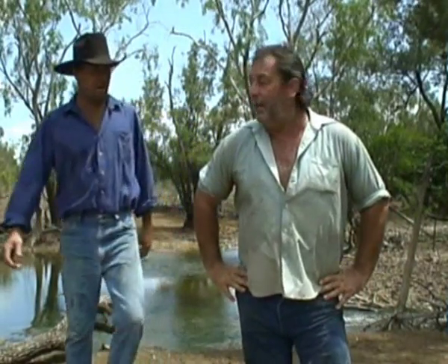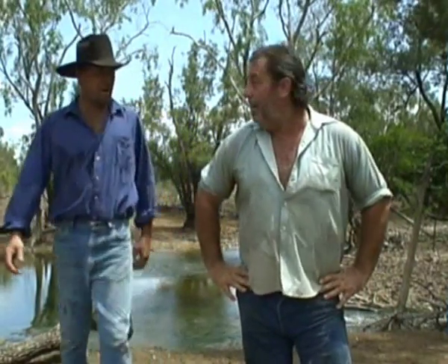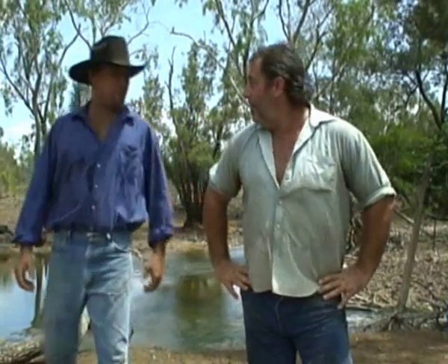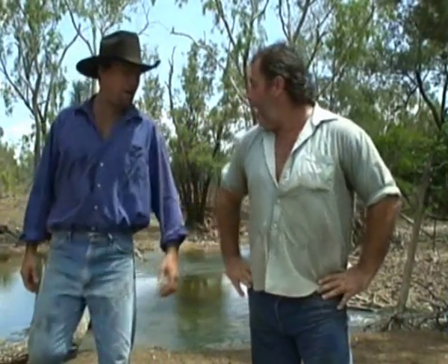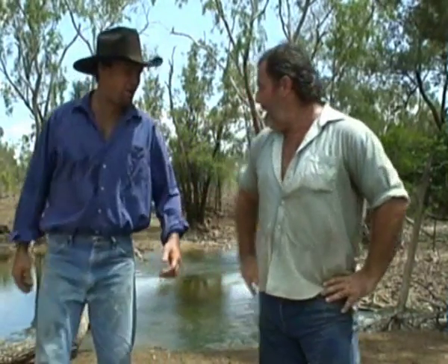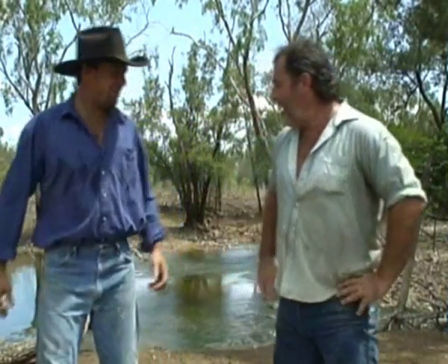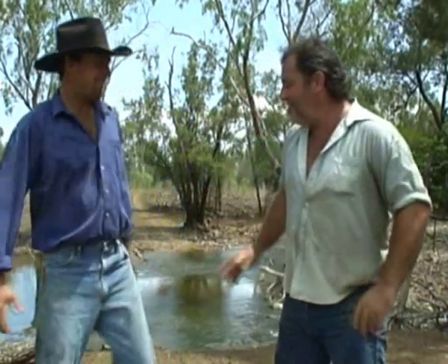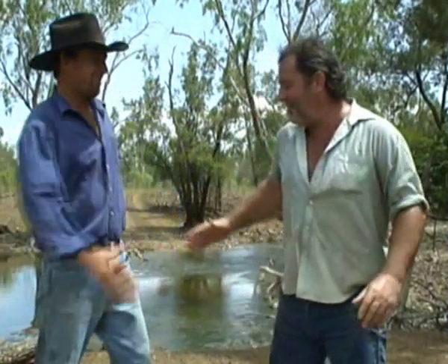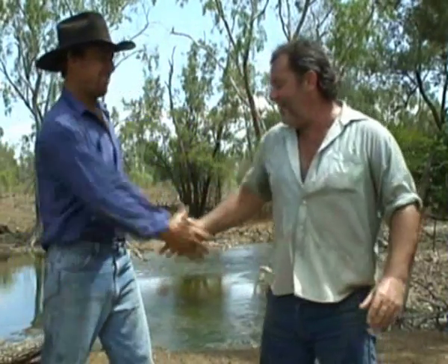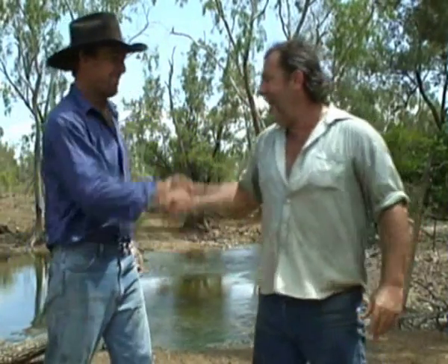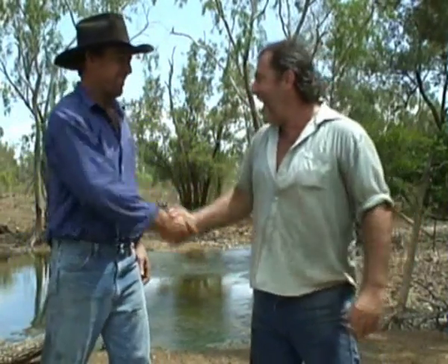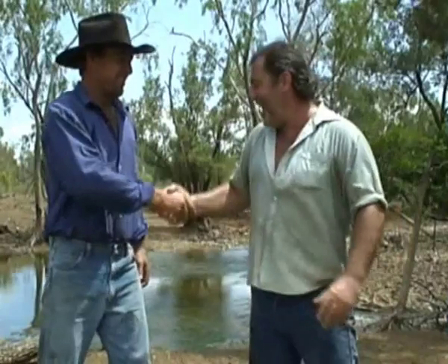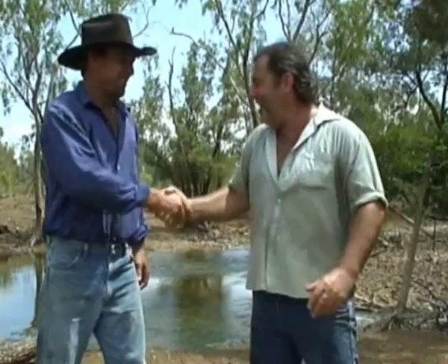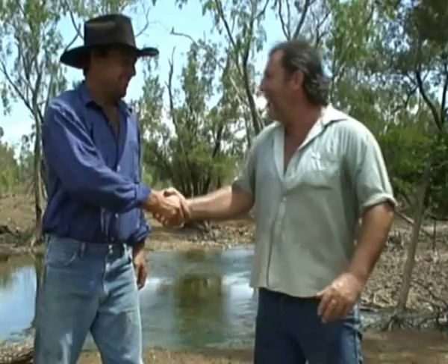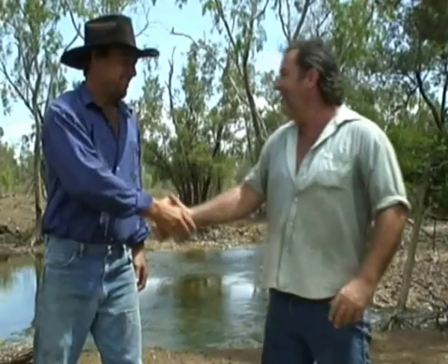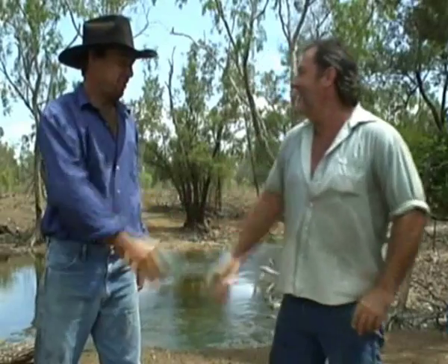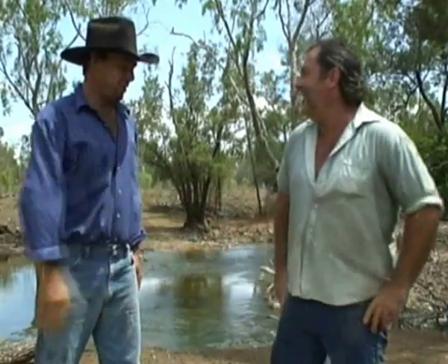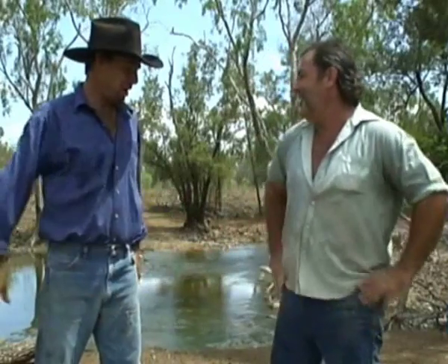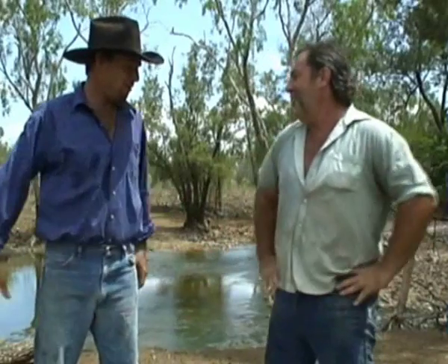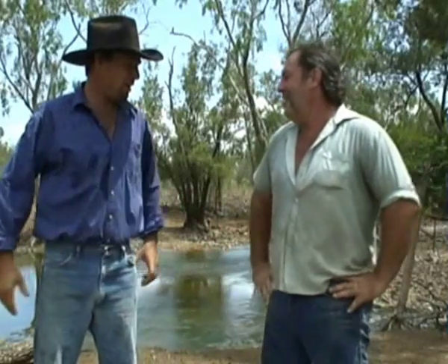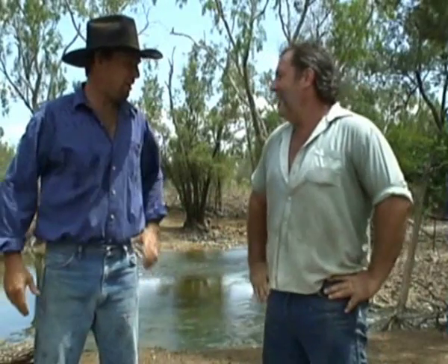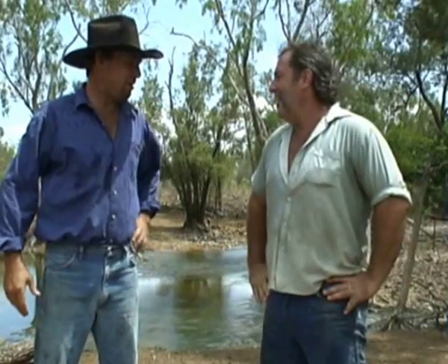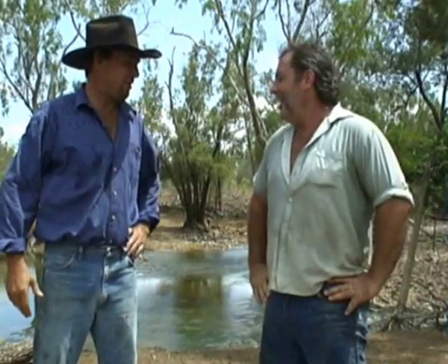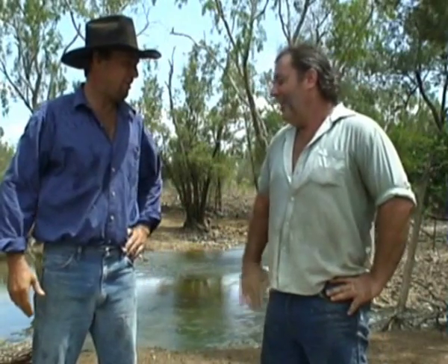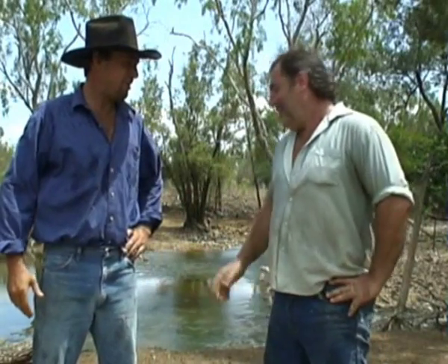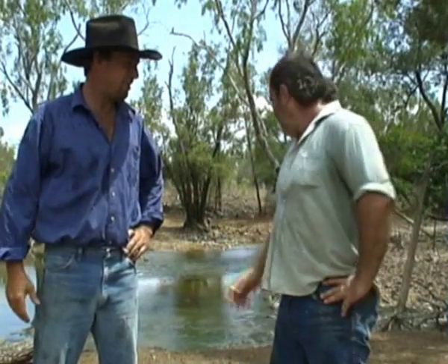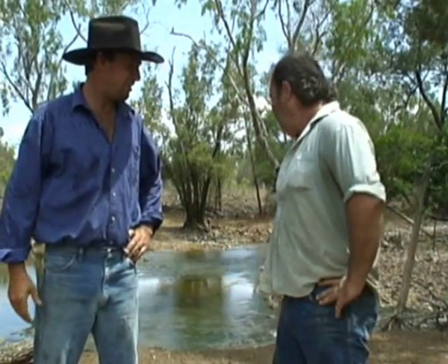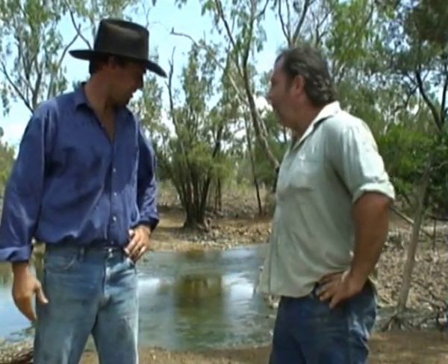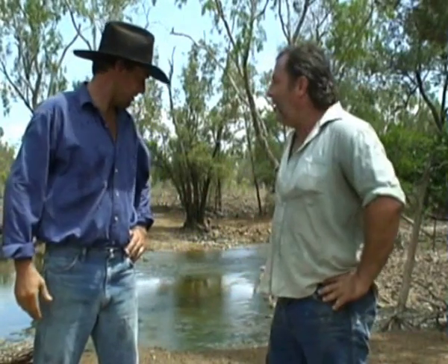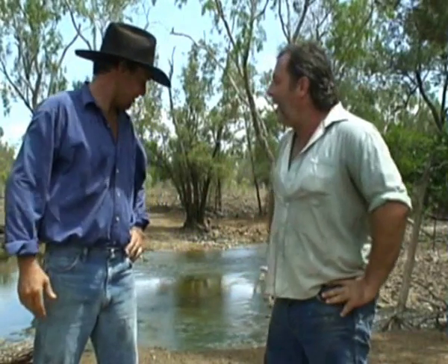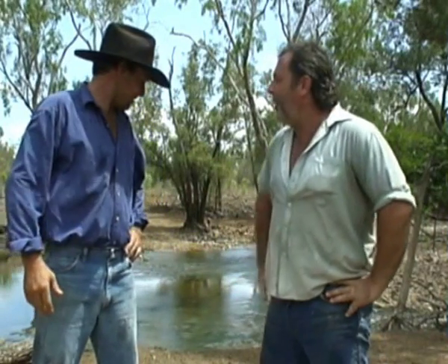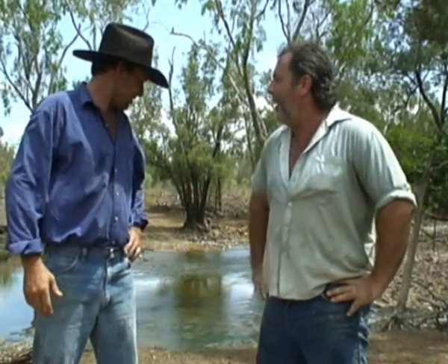Hey Phil! Hey, Big River Dan, how you going? Good mate, what are you doing? Just cooking up a damper.